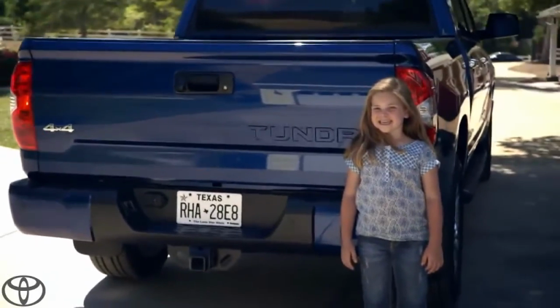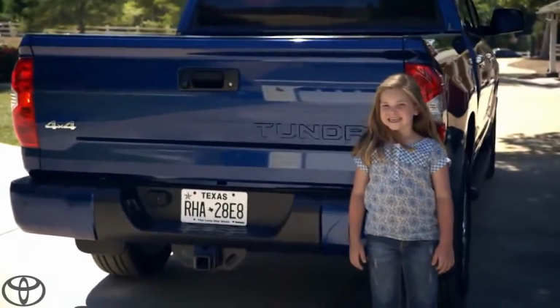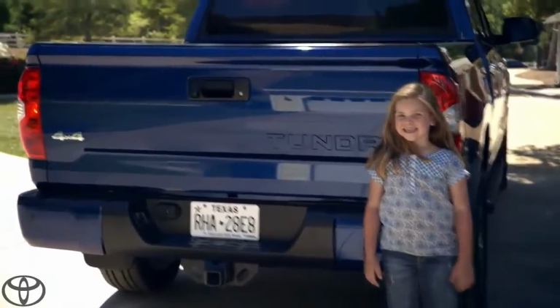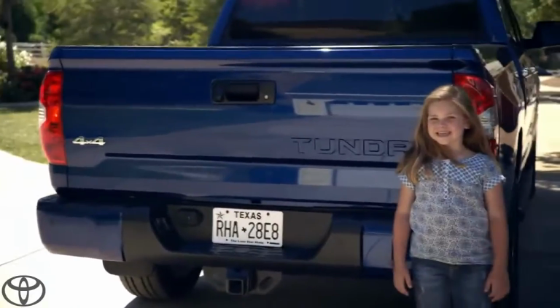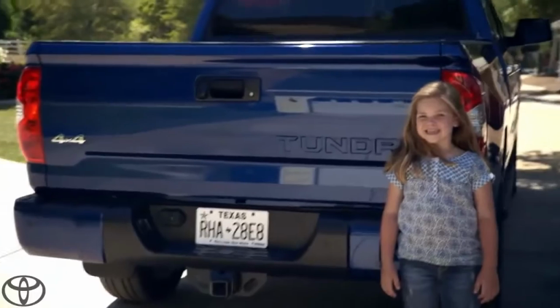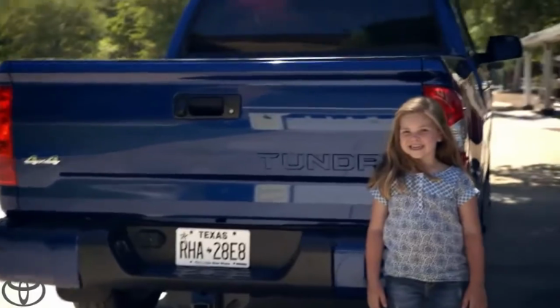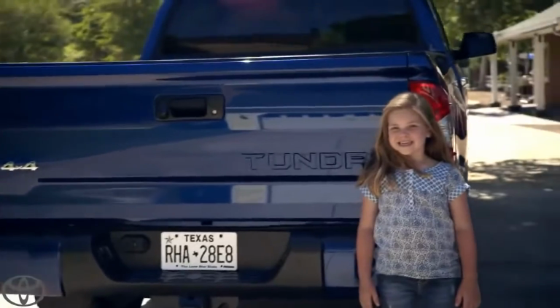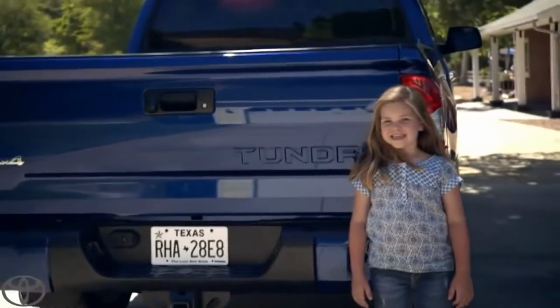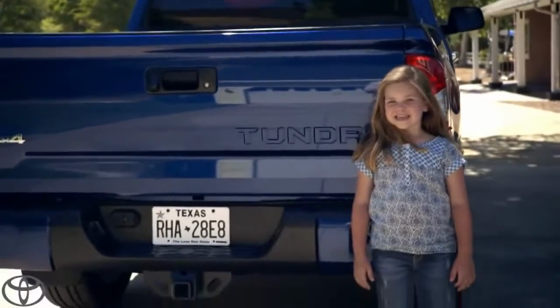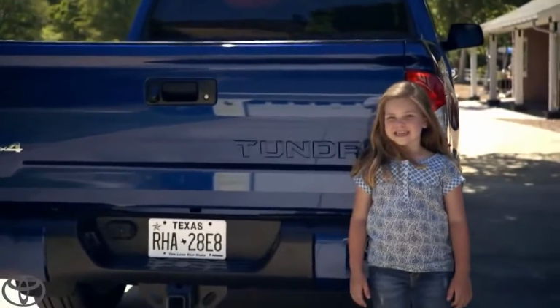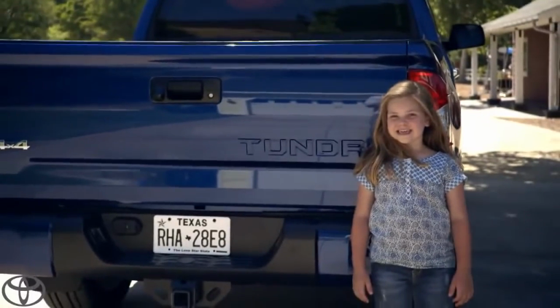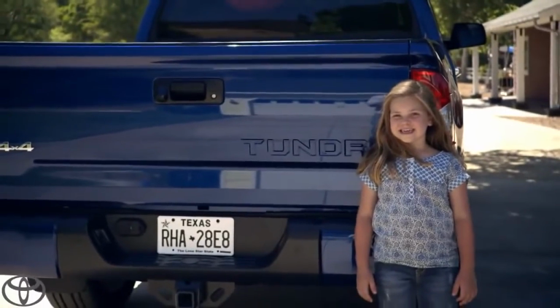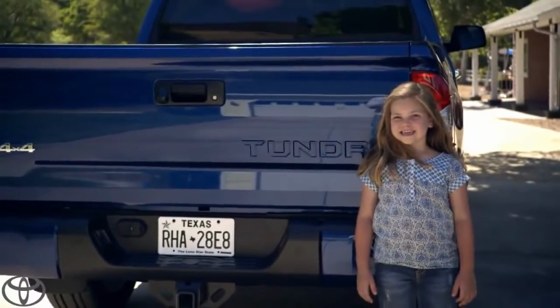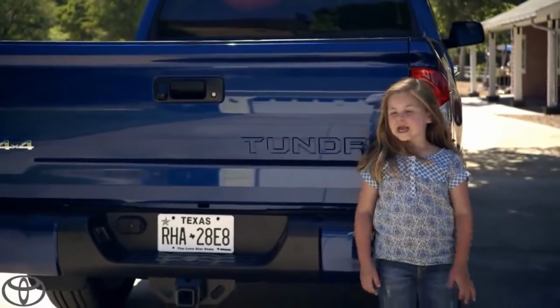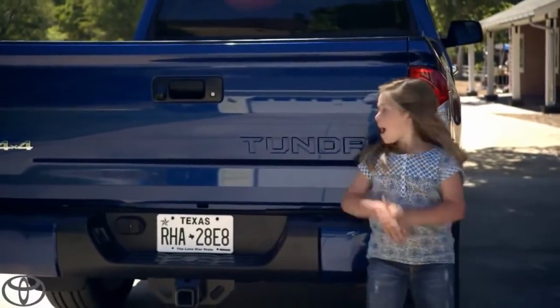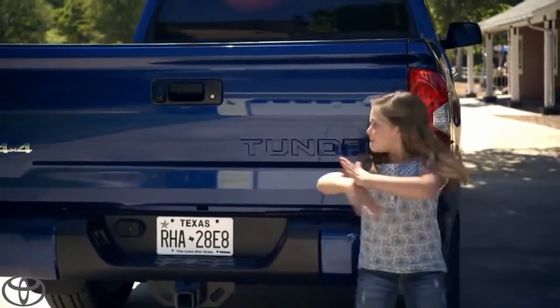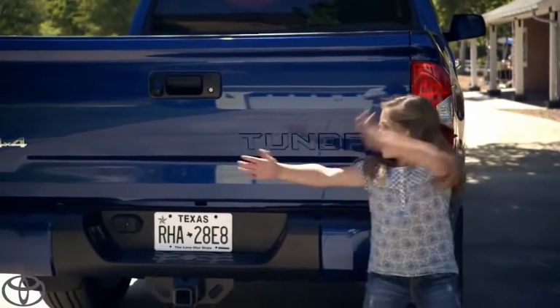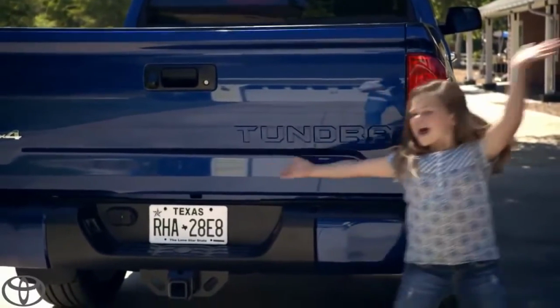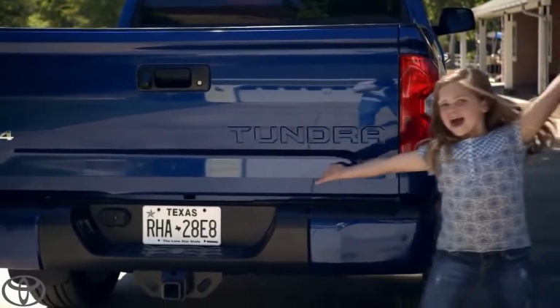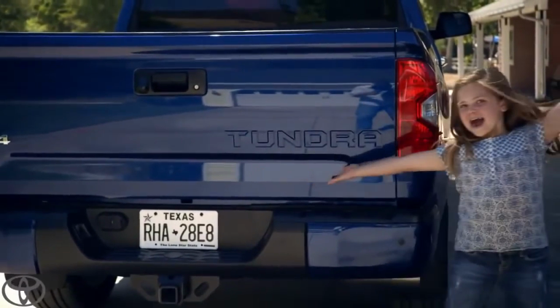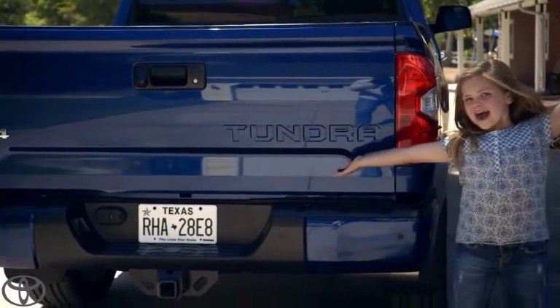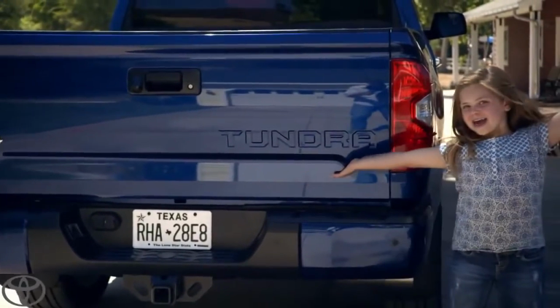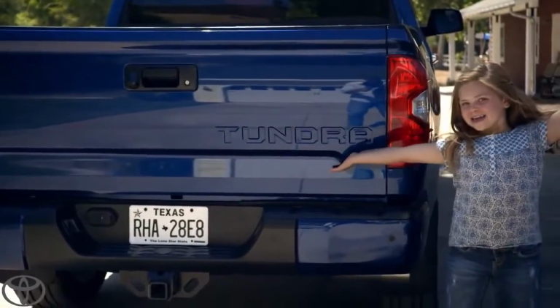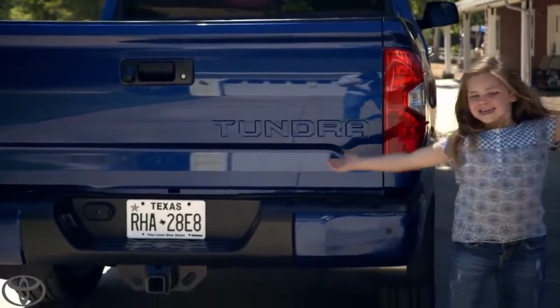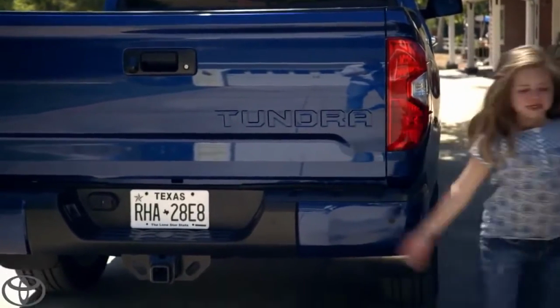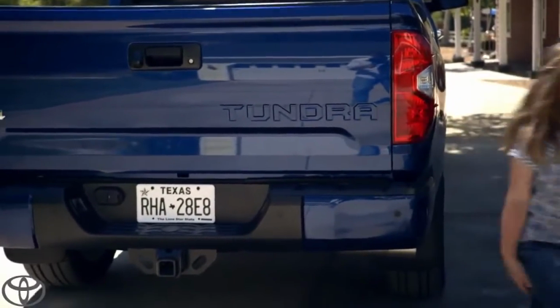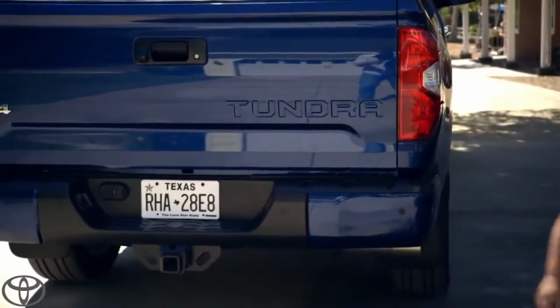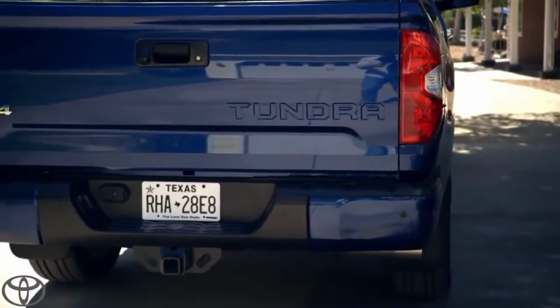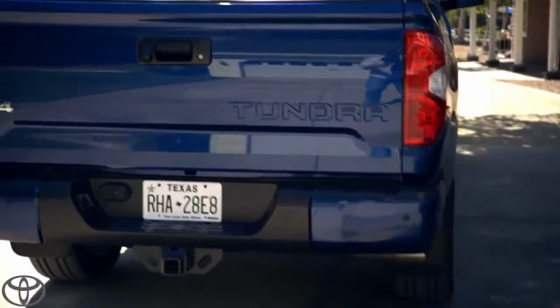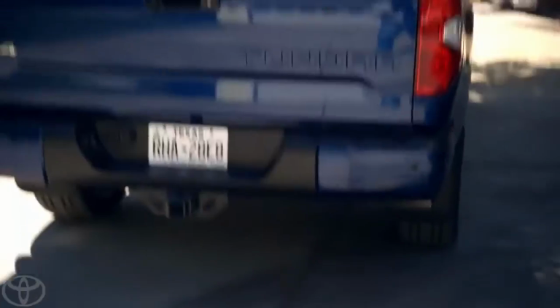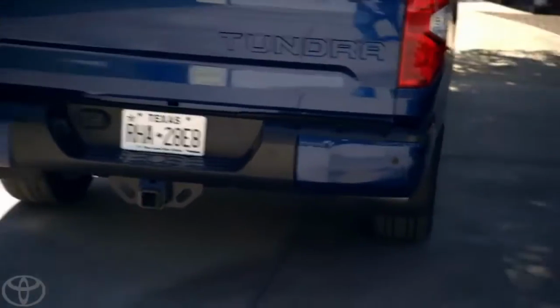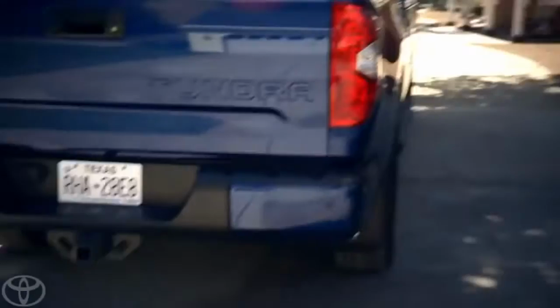Let's start with the Tundra stamp. Great job. Nice touch indeed.